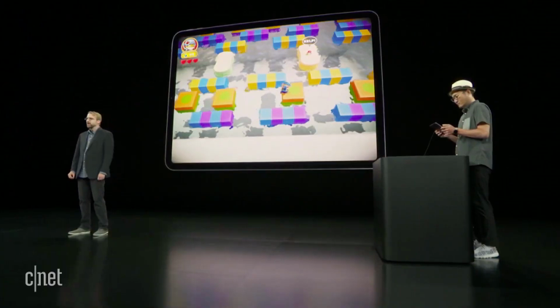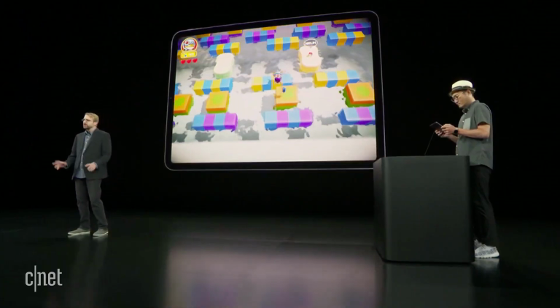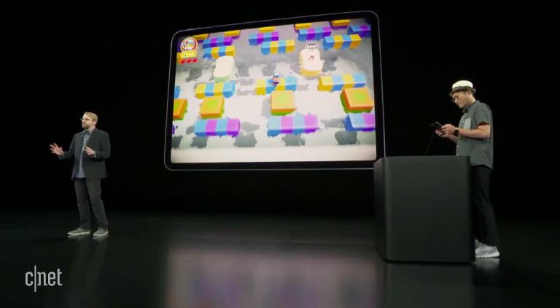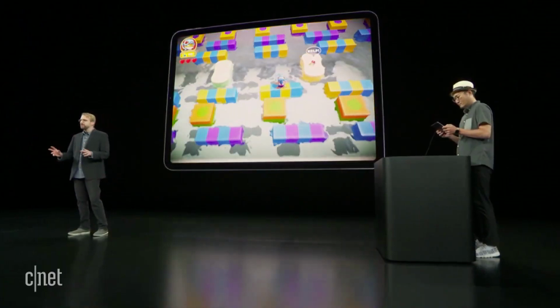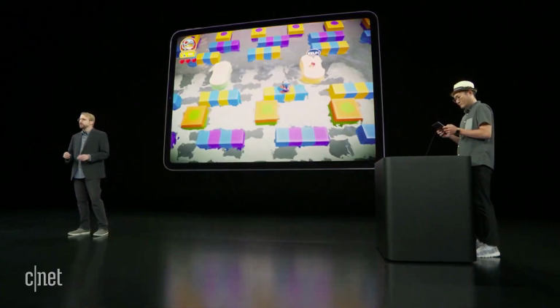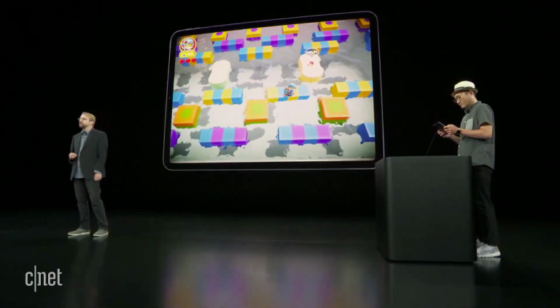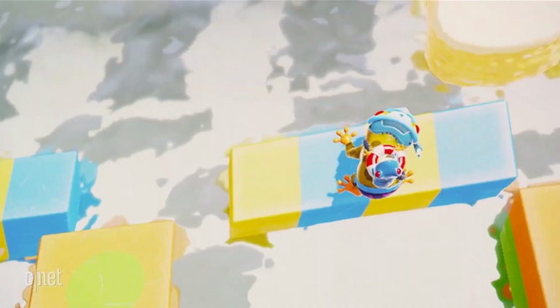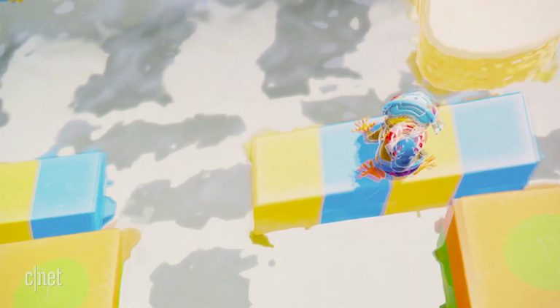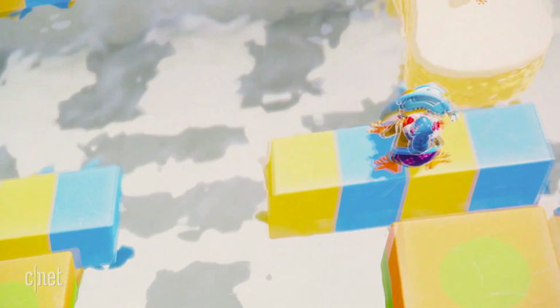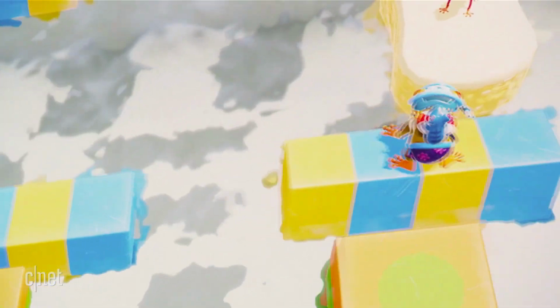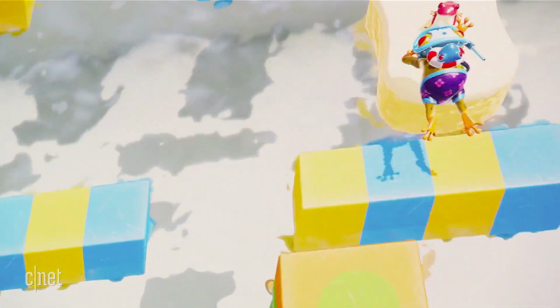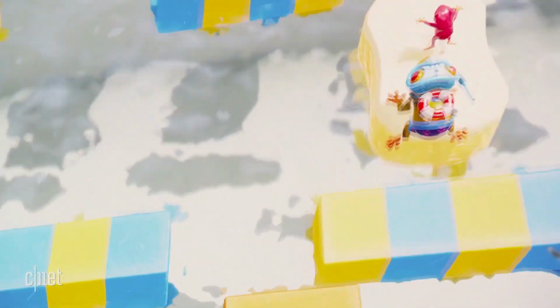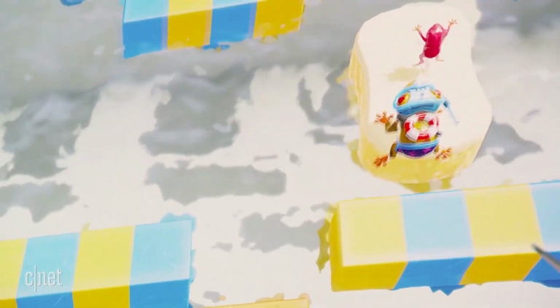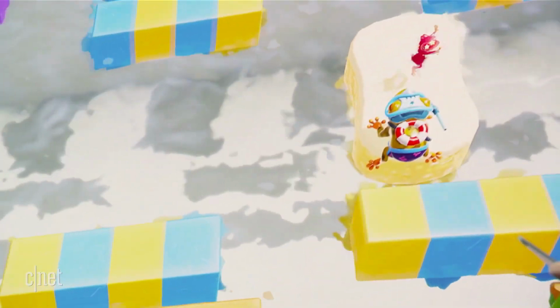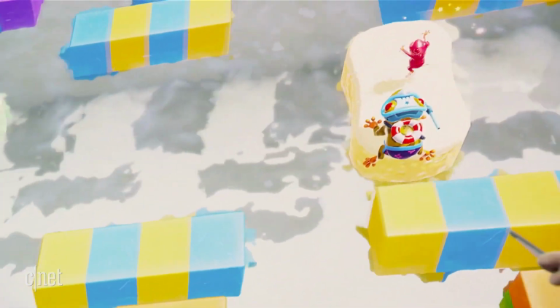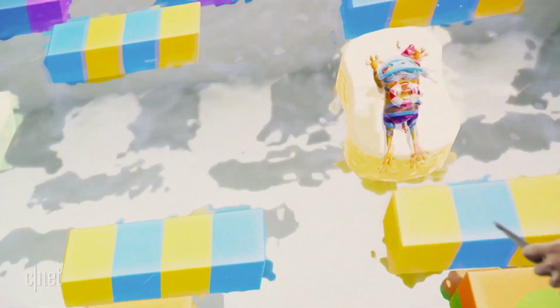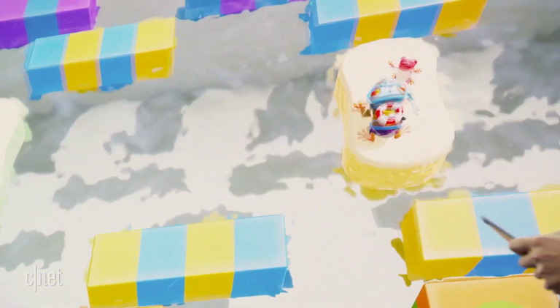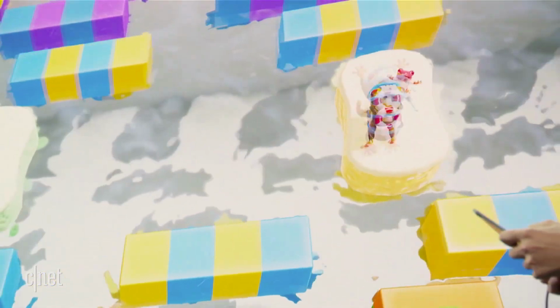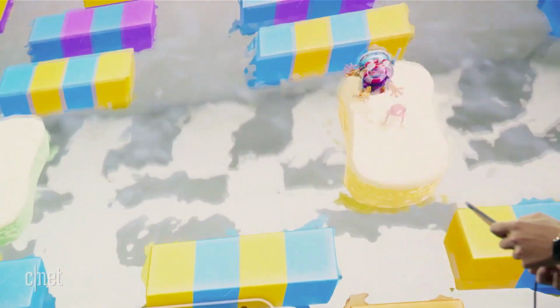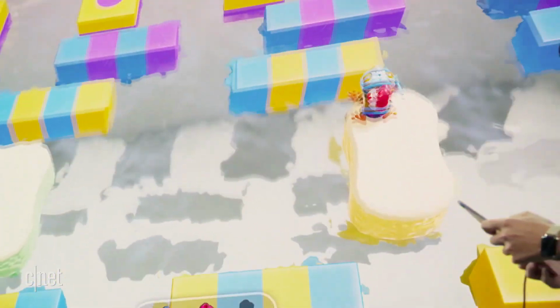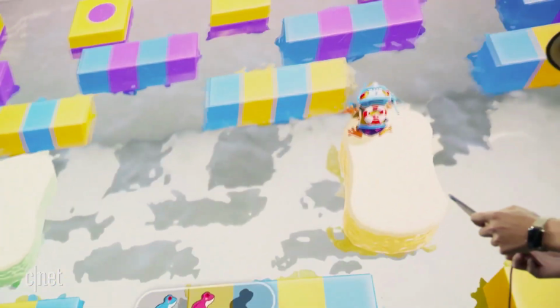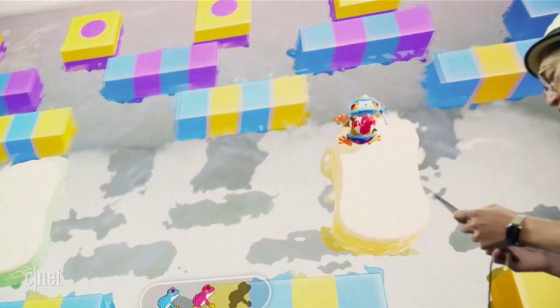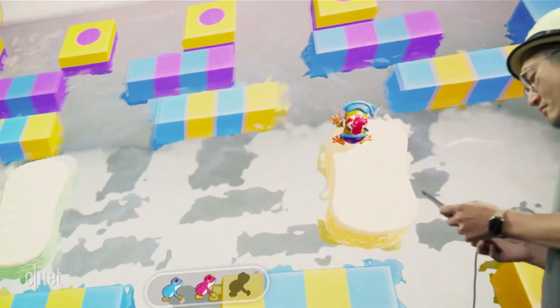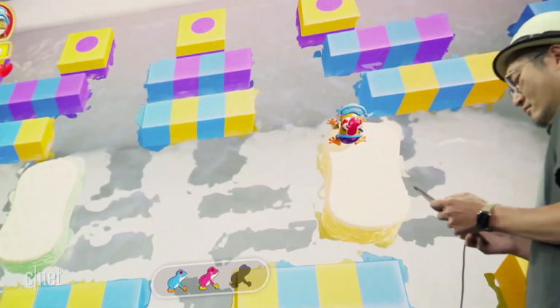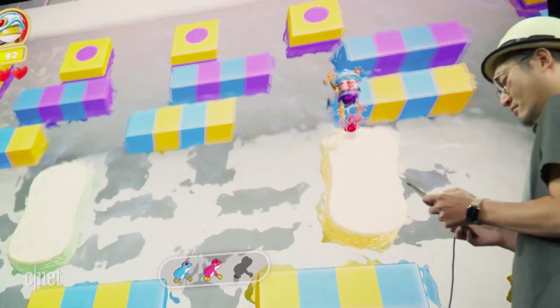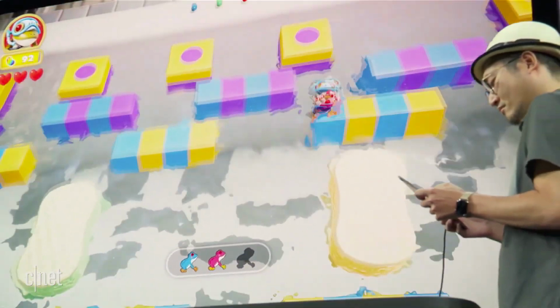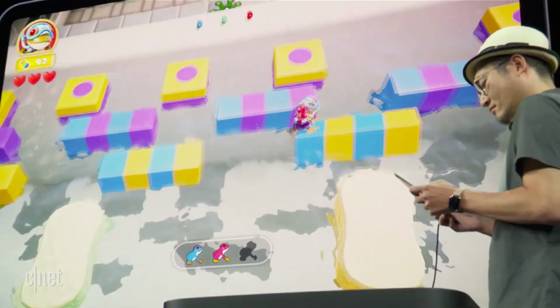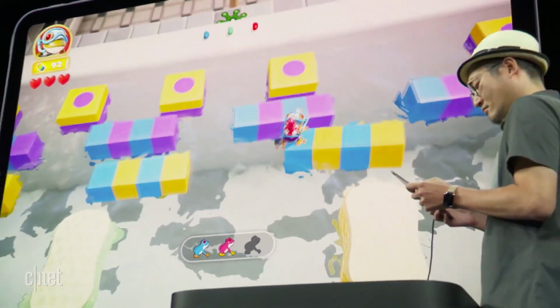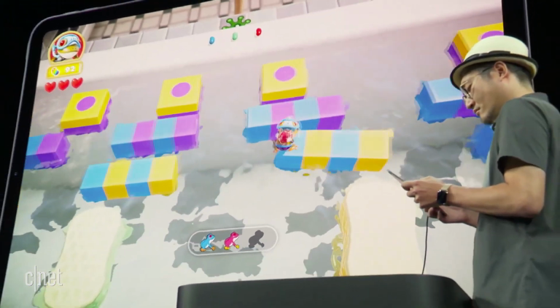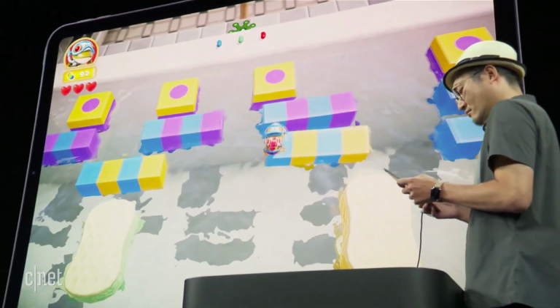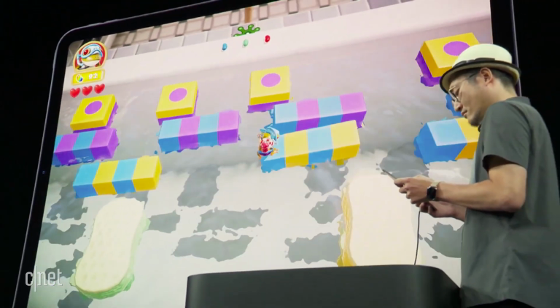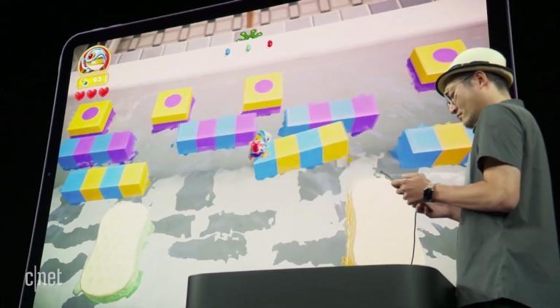The physics are incredible. See how the blocks bob up and down in real time when you jump on them? And look — we rescued another froglet friend.